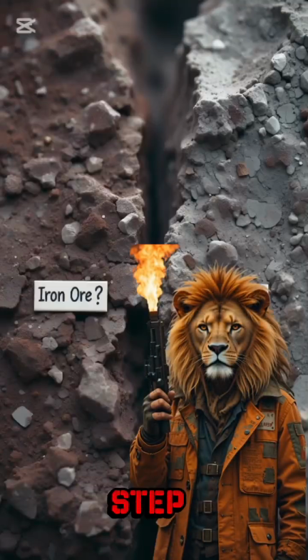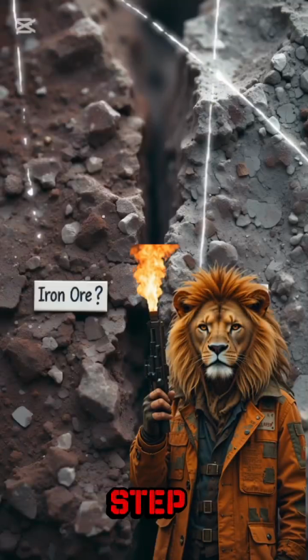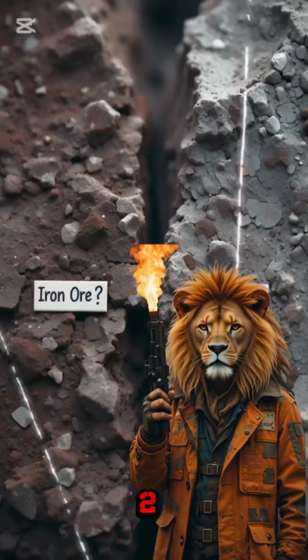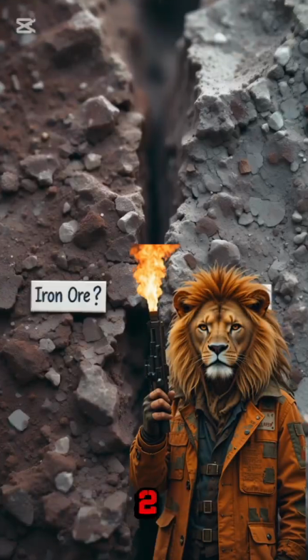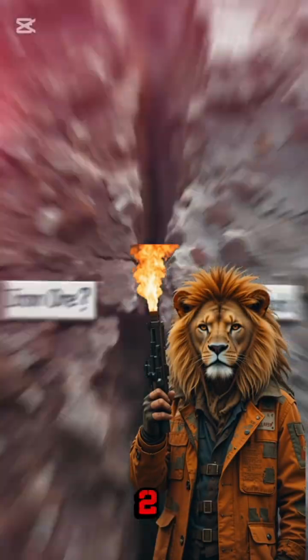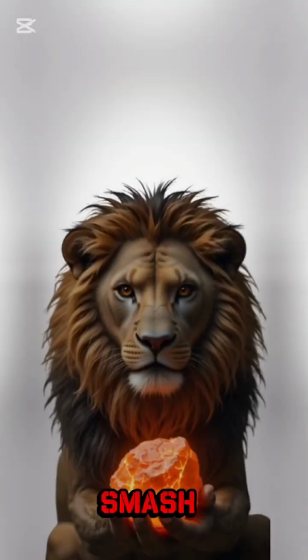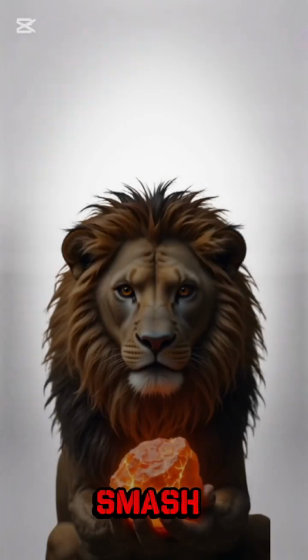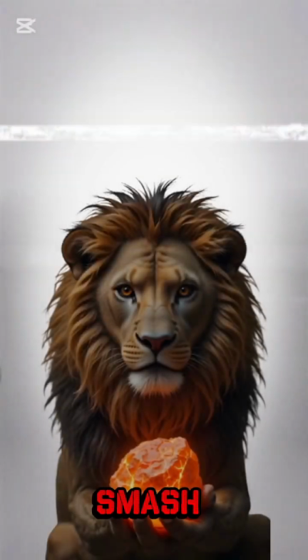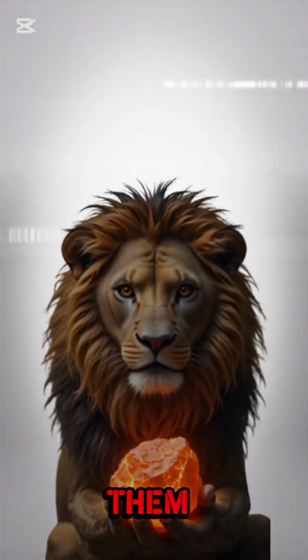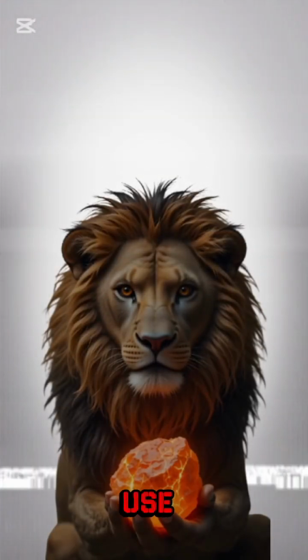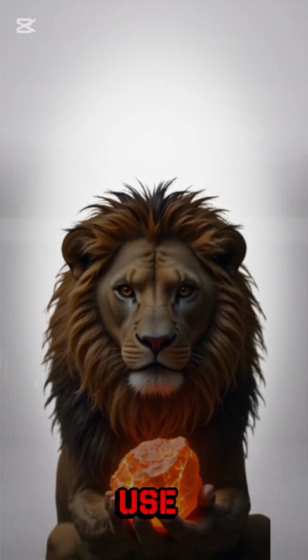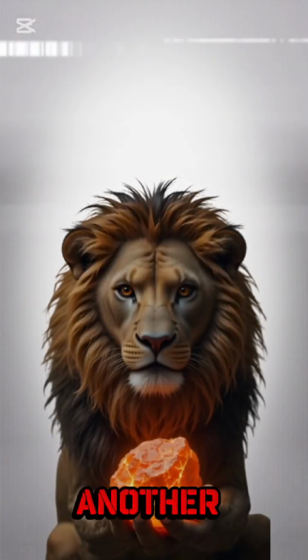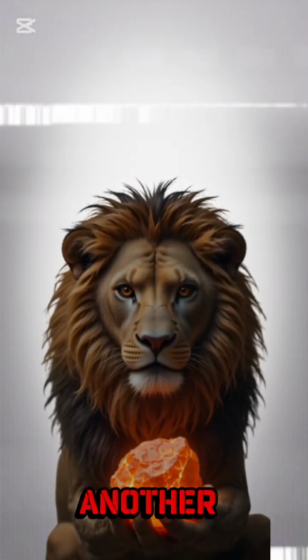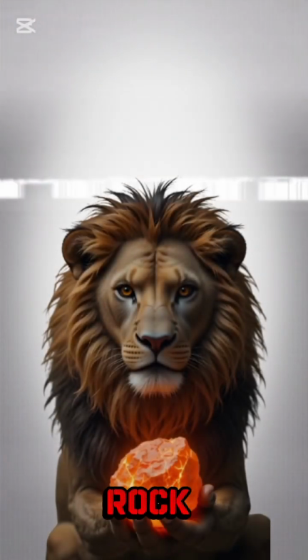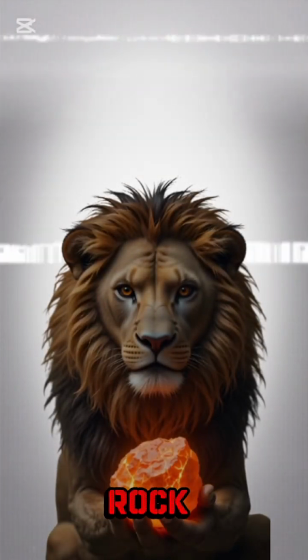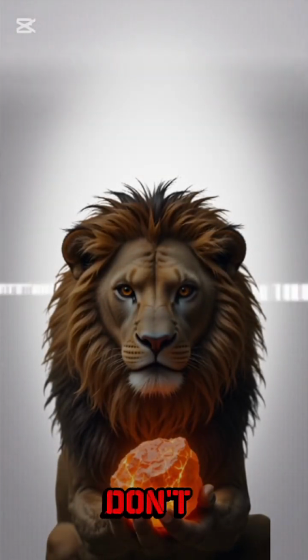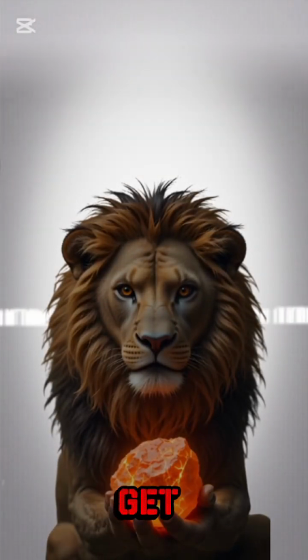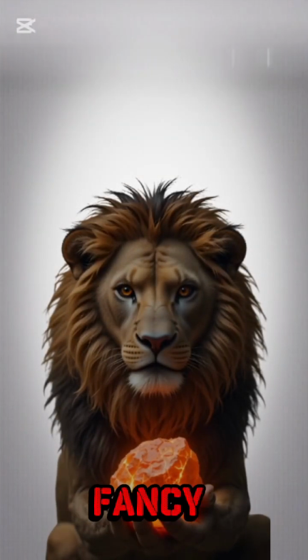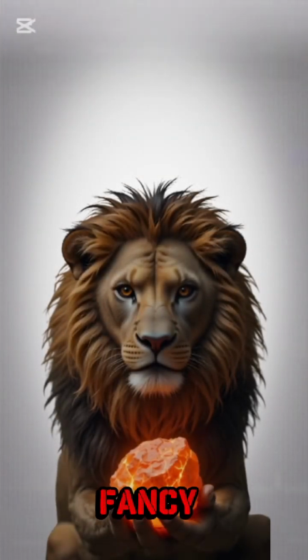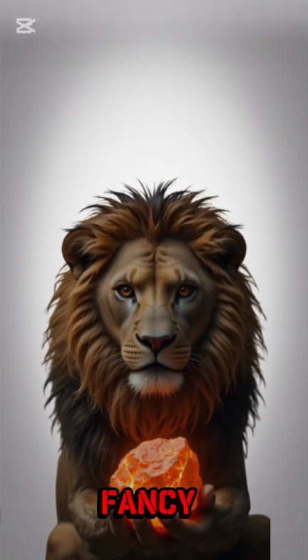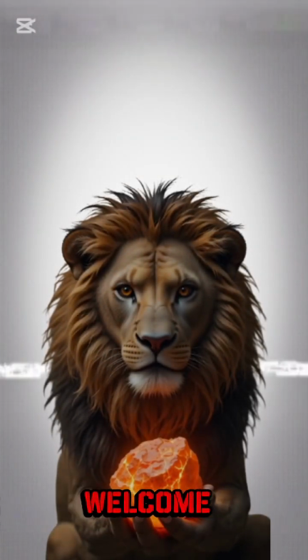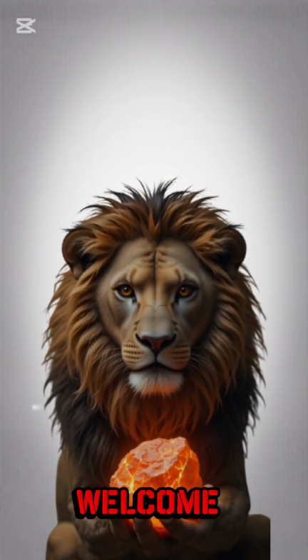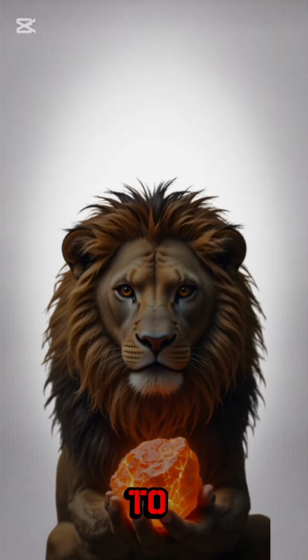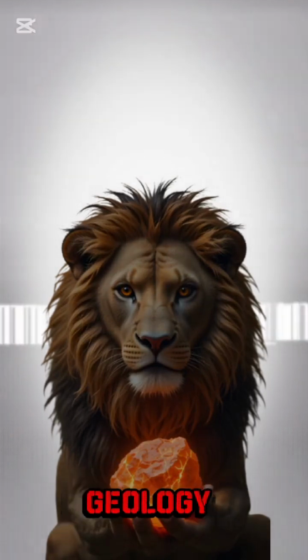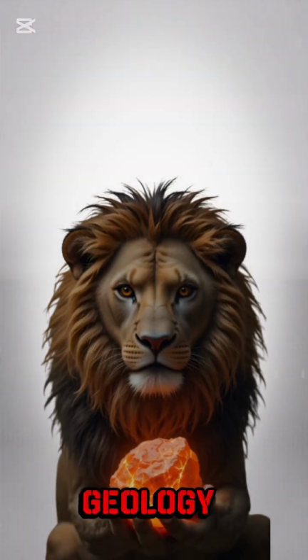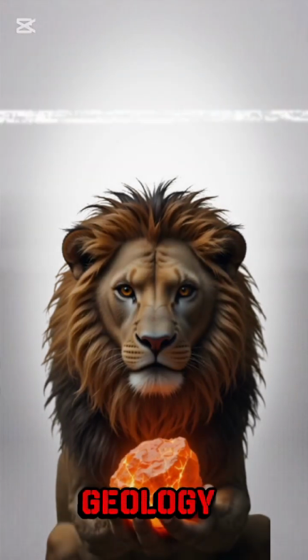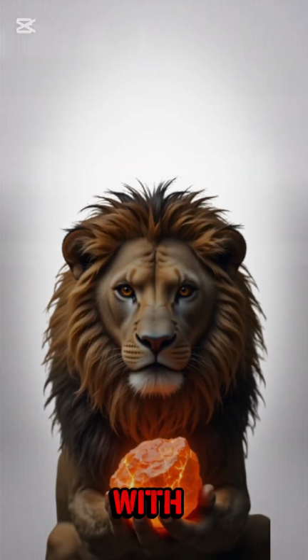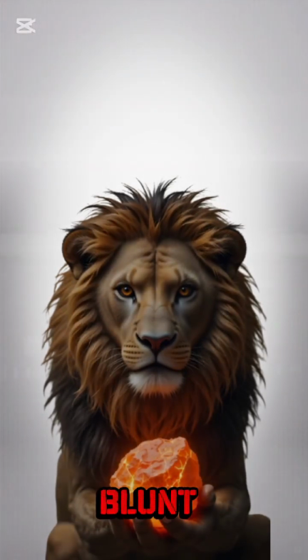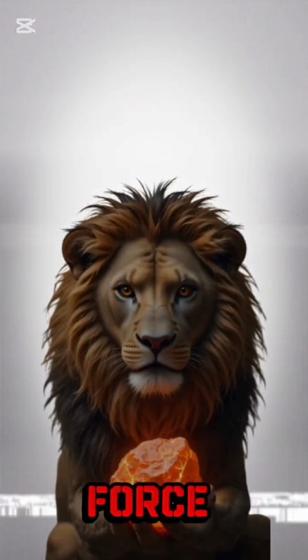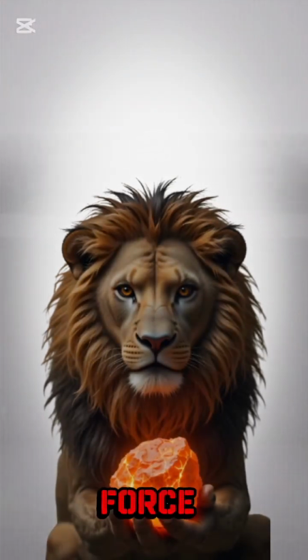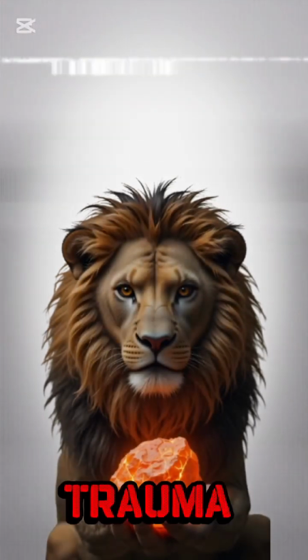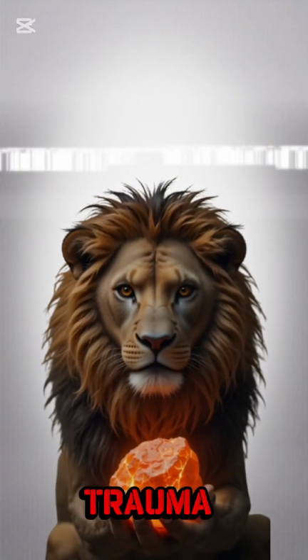Step 2: Smash them. Use another rock. Don't get fancy. Welcome to geology with blunt force trauma.